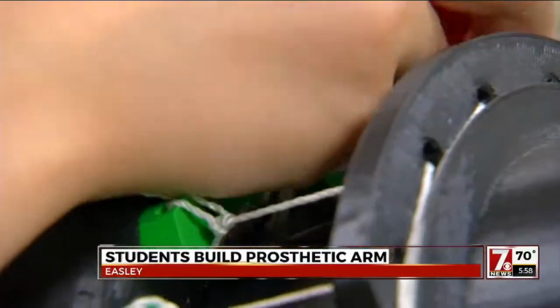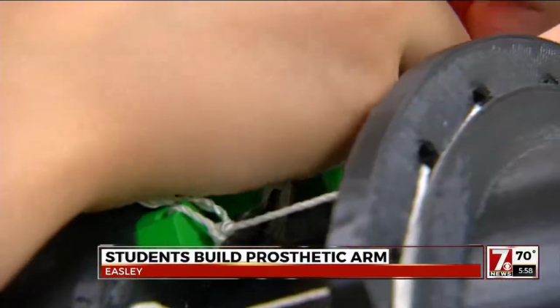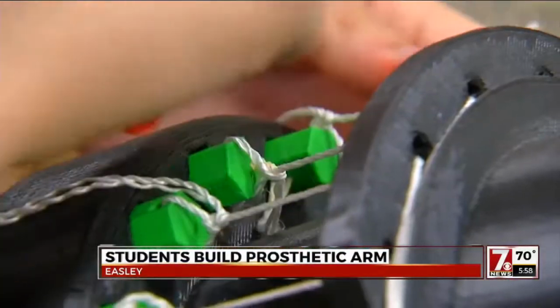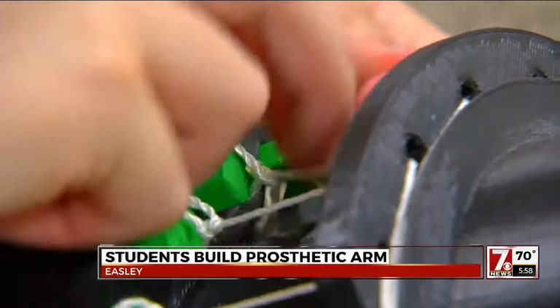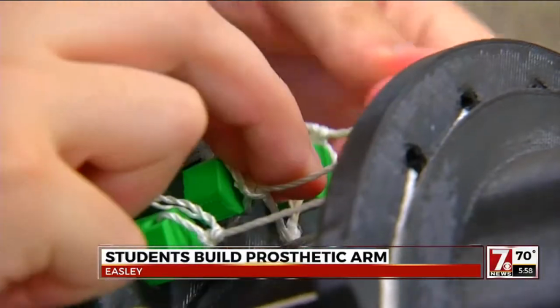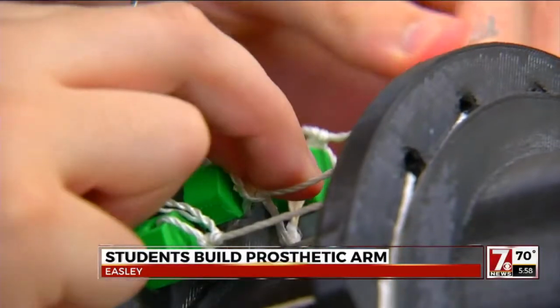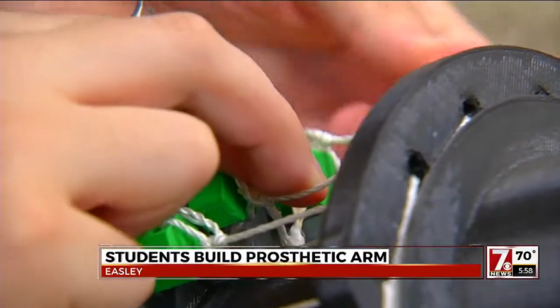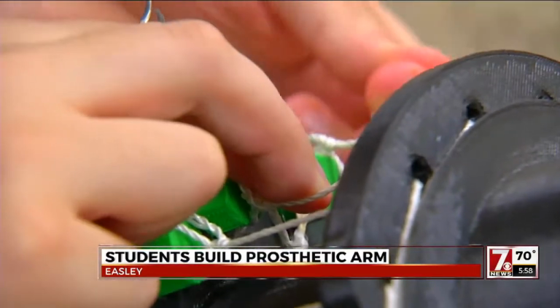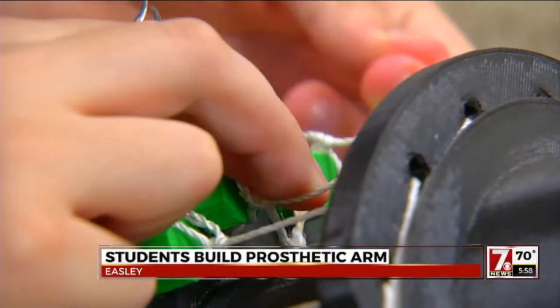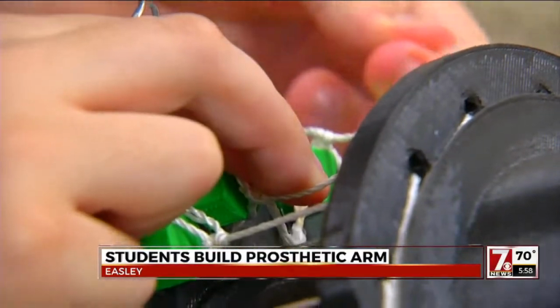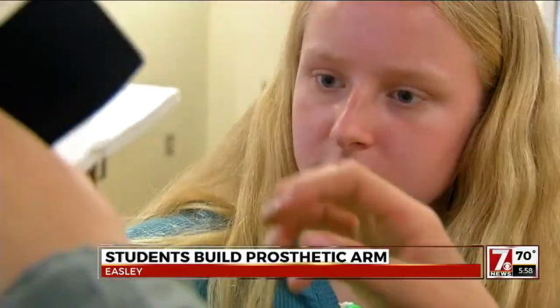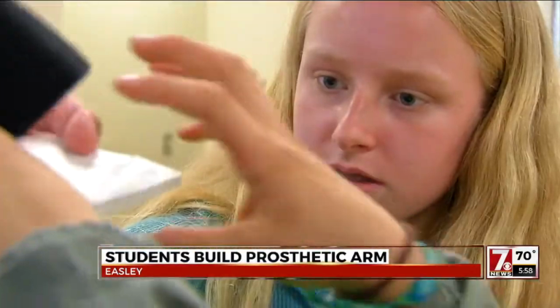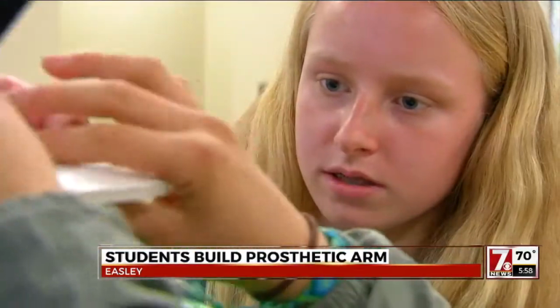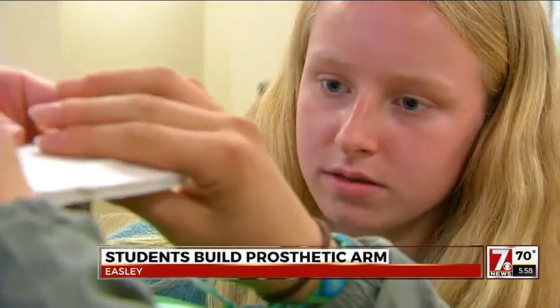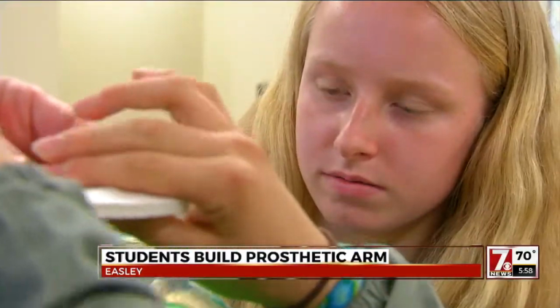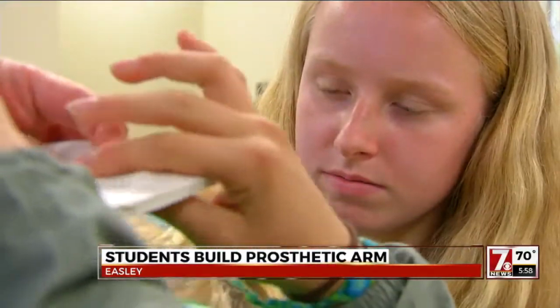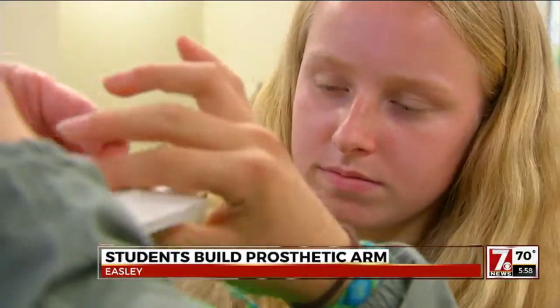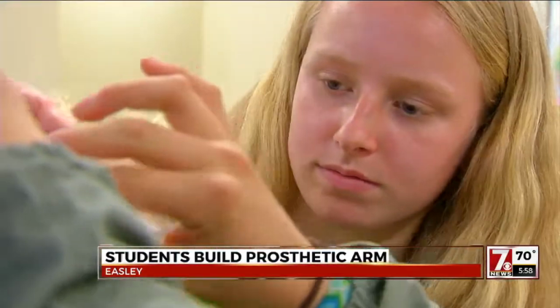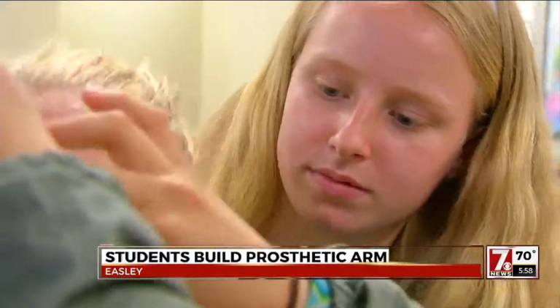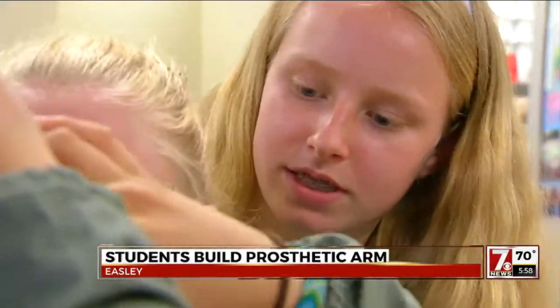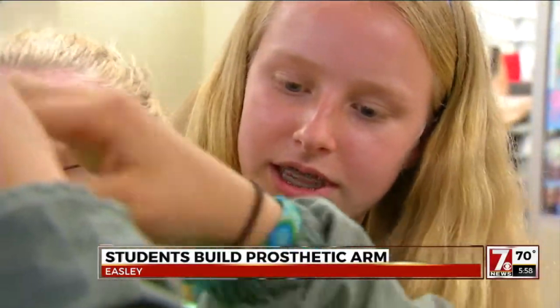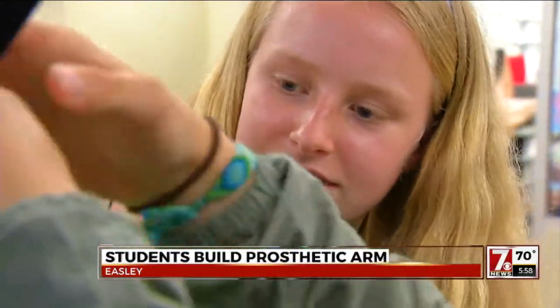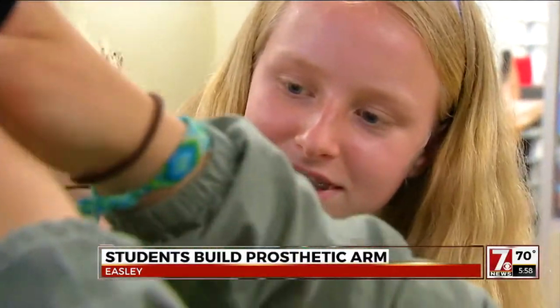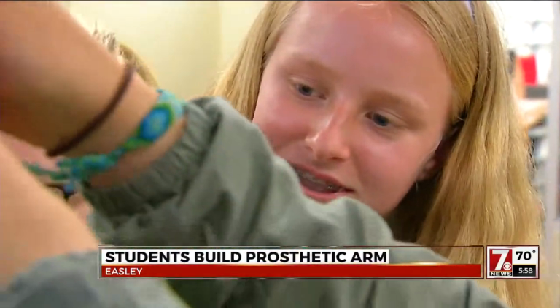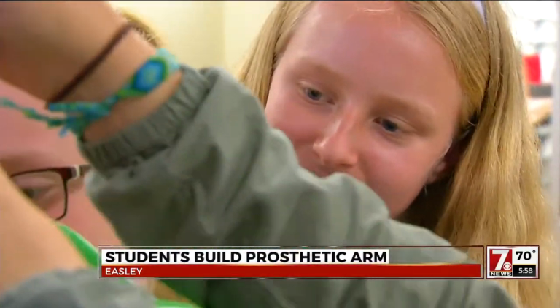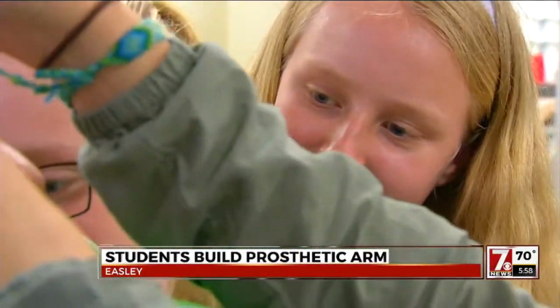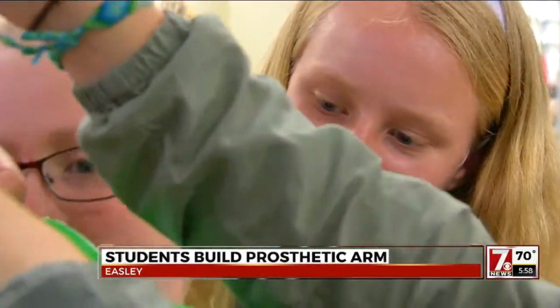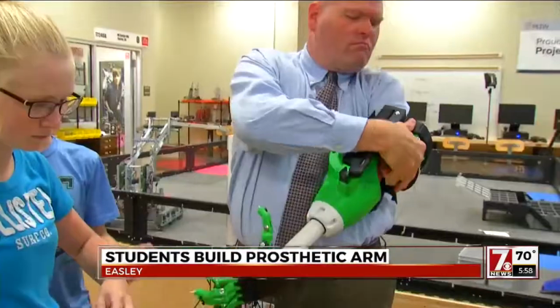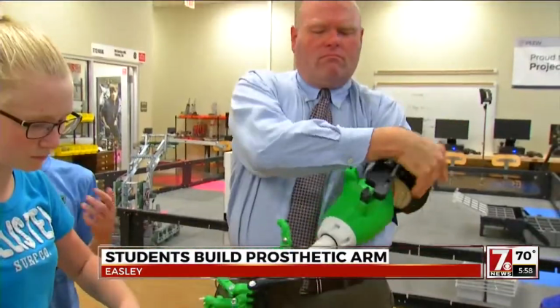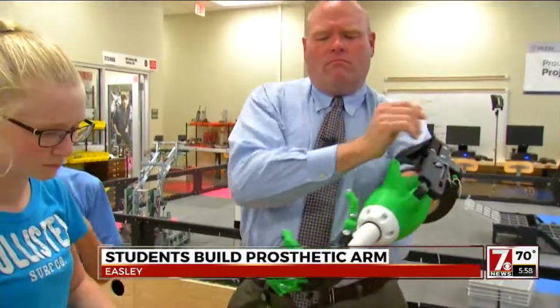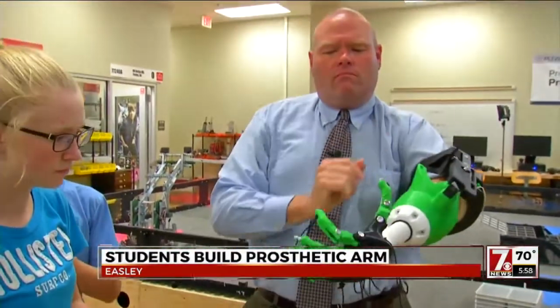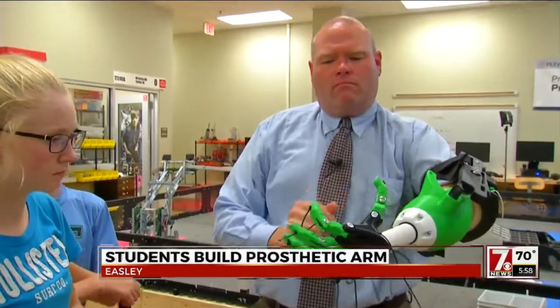Through trial and error, they finally made something that not only looks like an arm but grips like a hand.